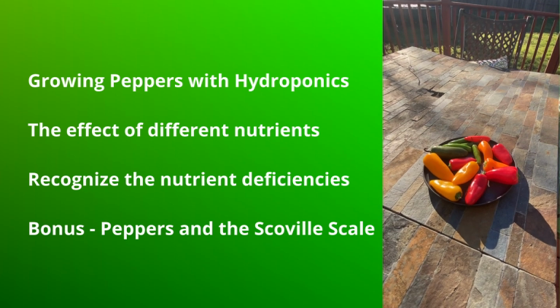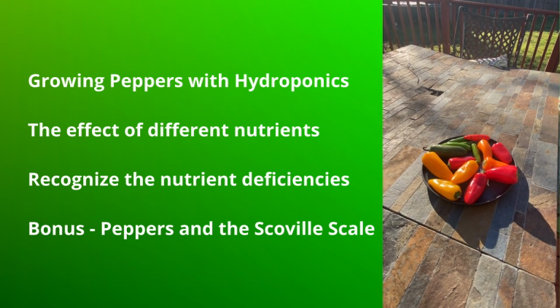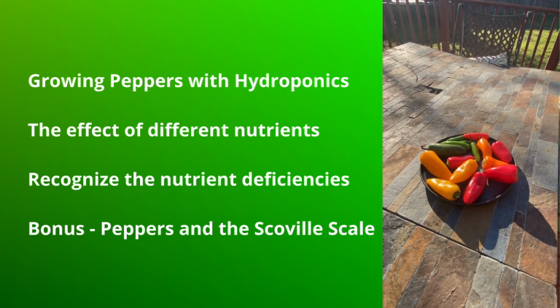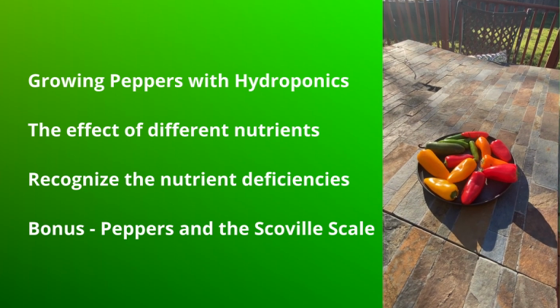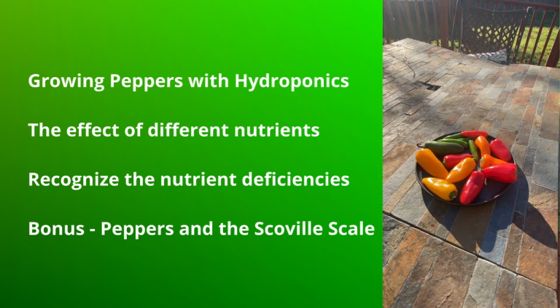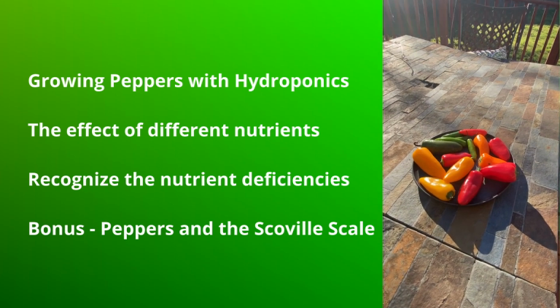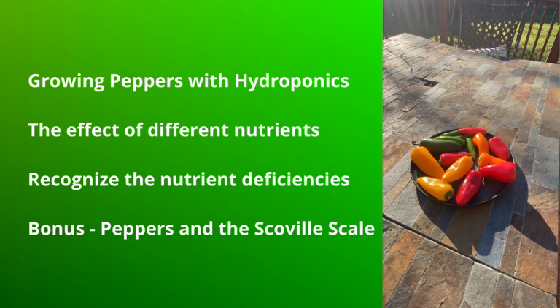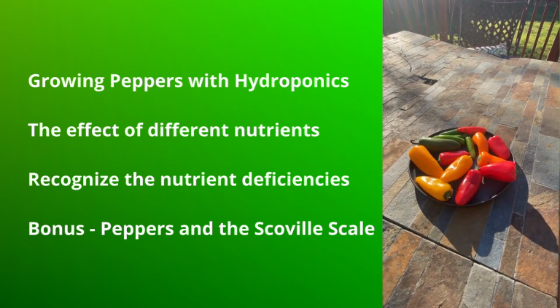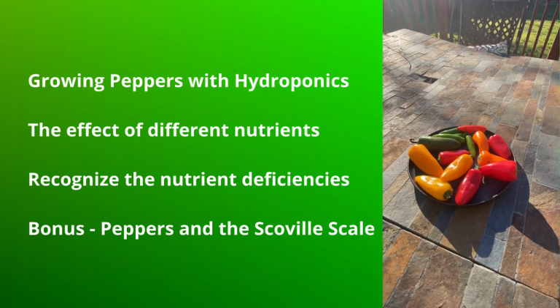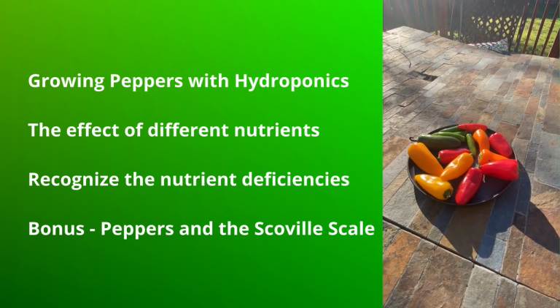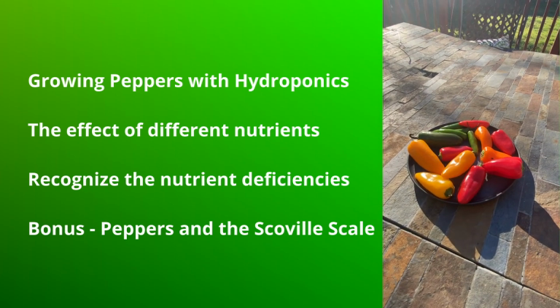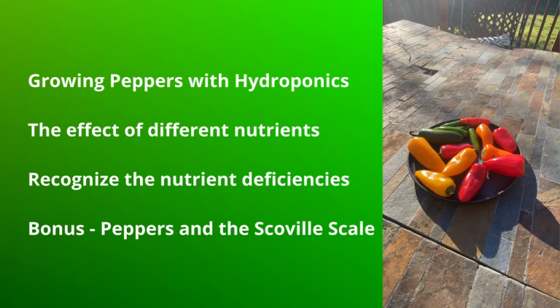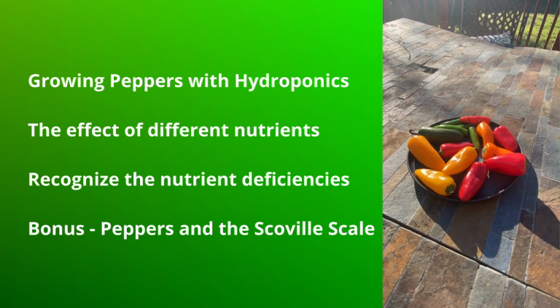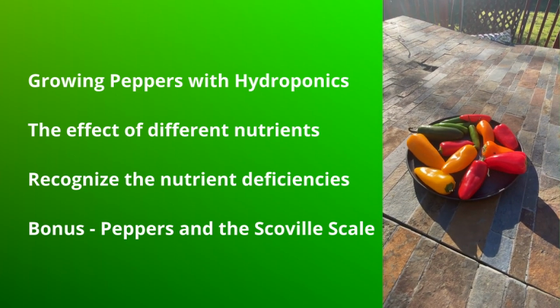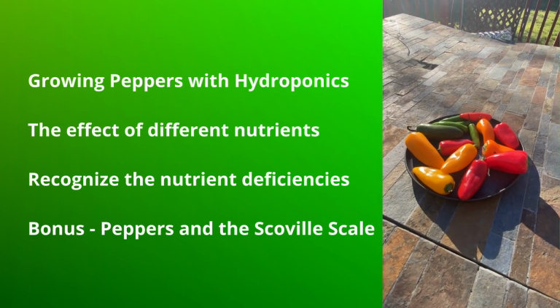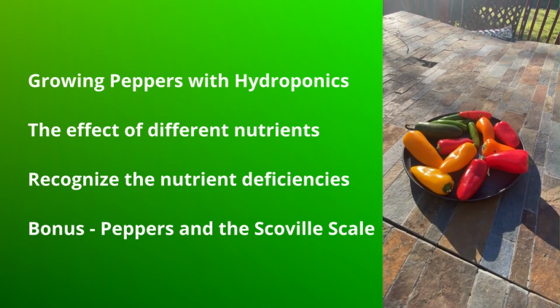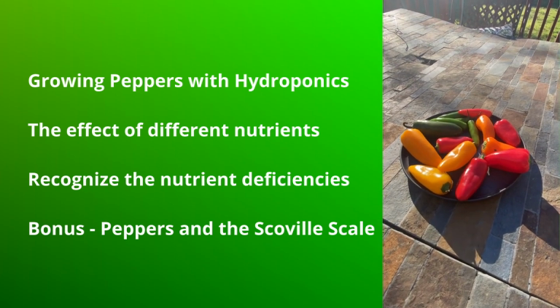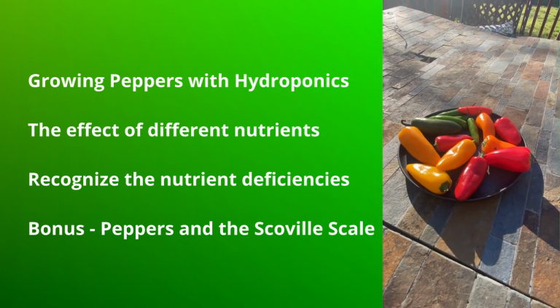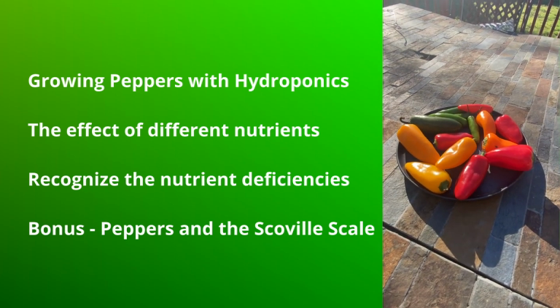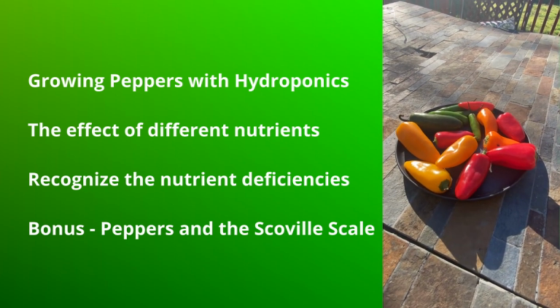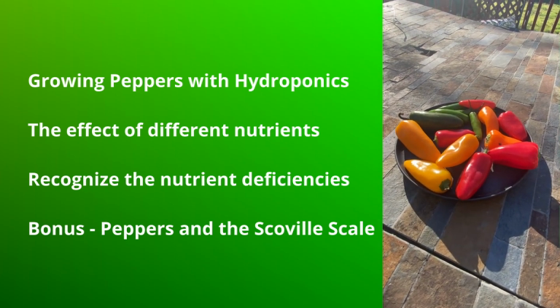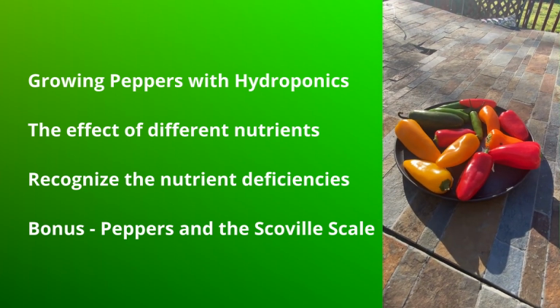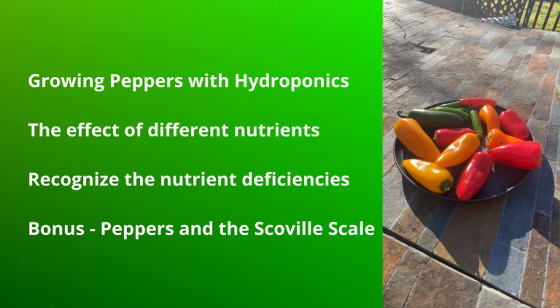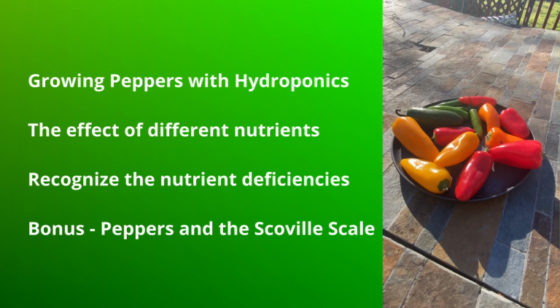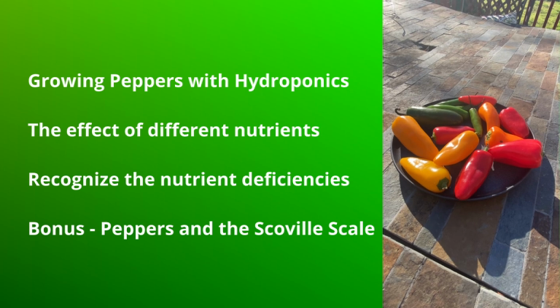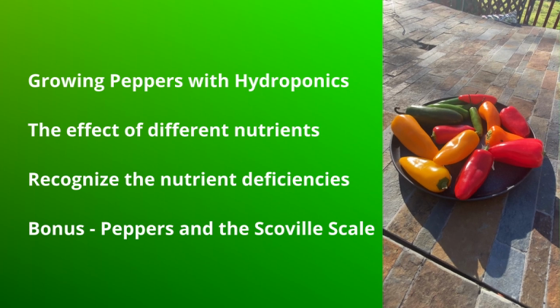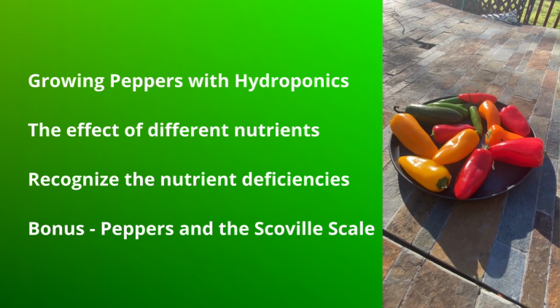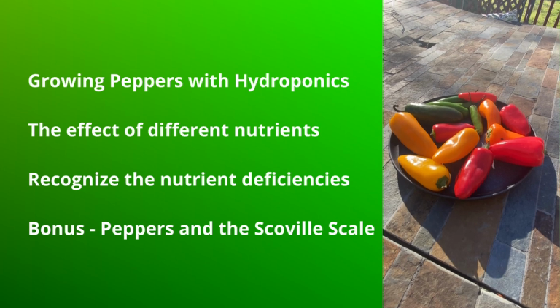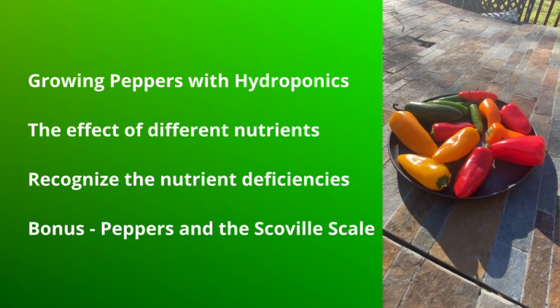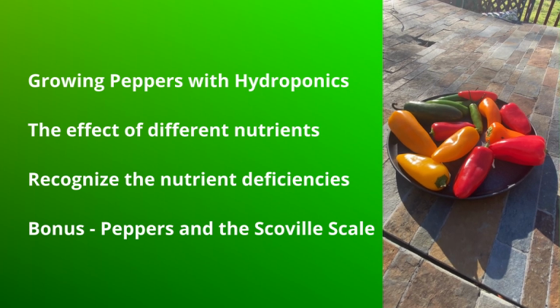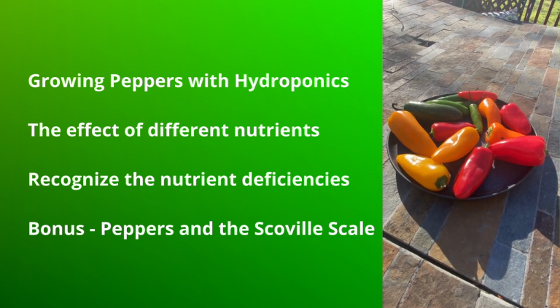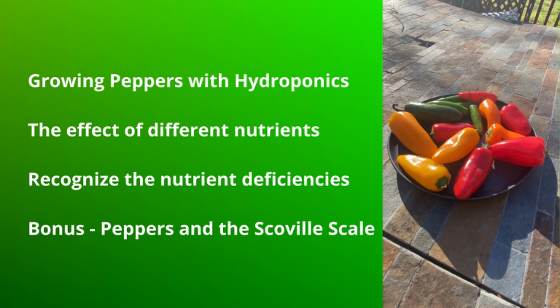As a bonus, there is a section on the Scoville scale that compares the heat or spiciness of peppers along with a chart.